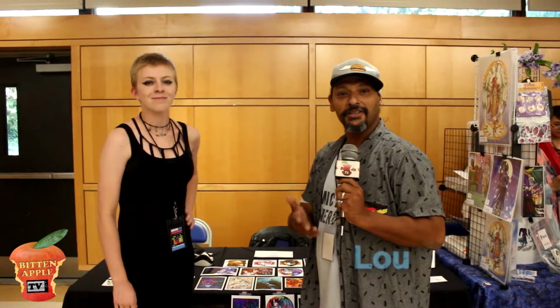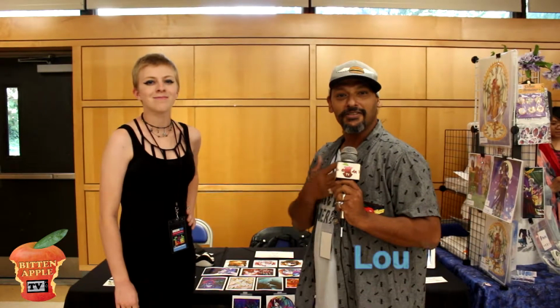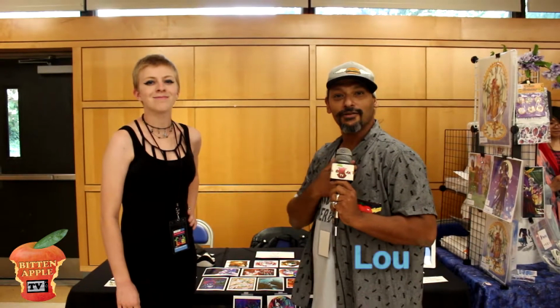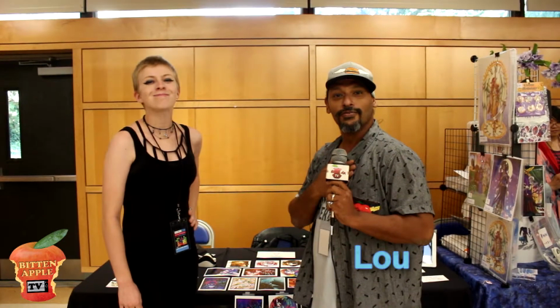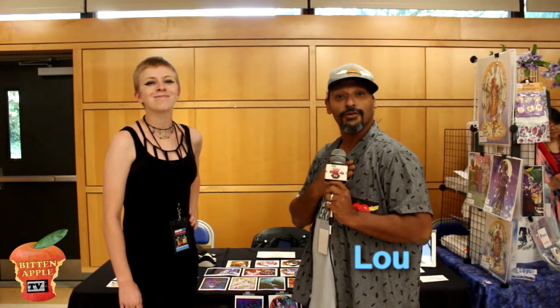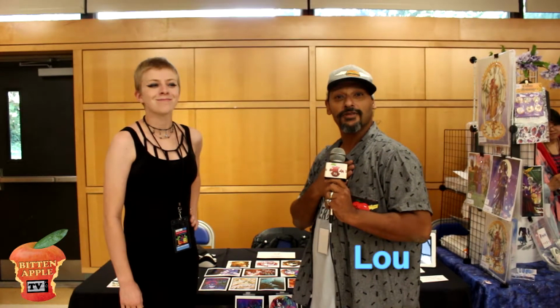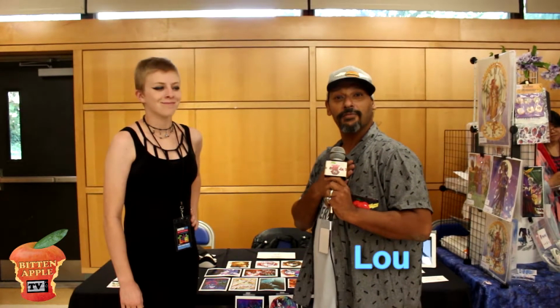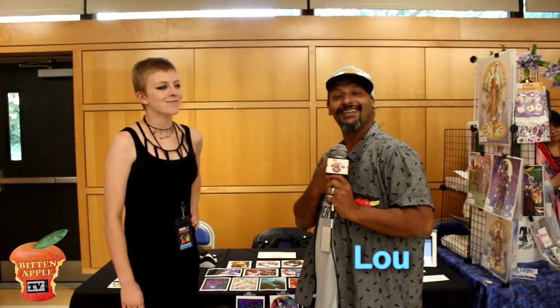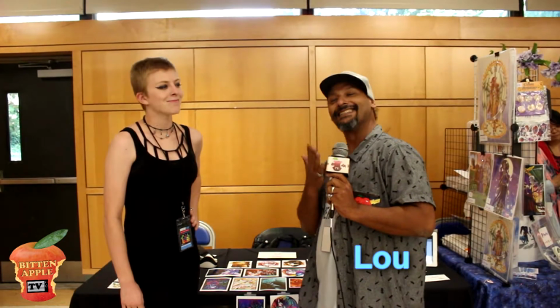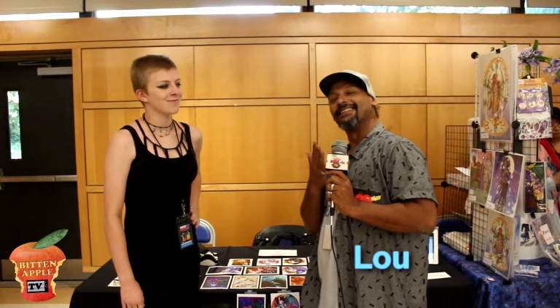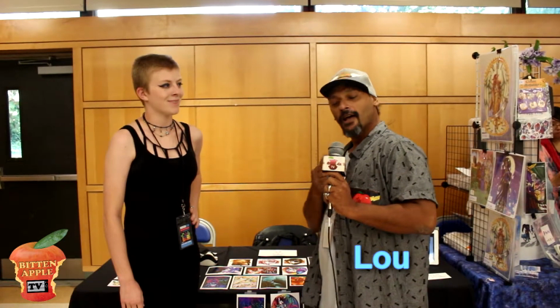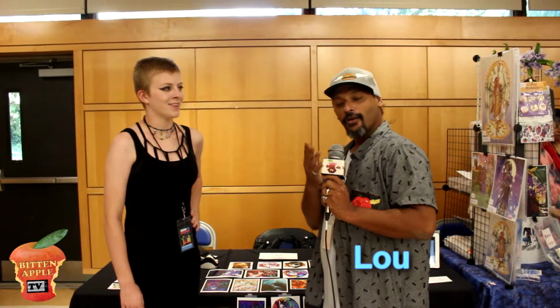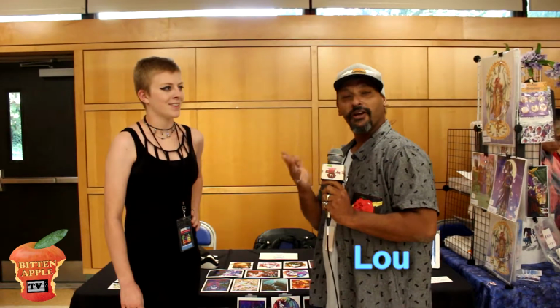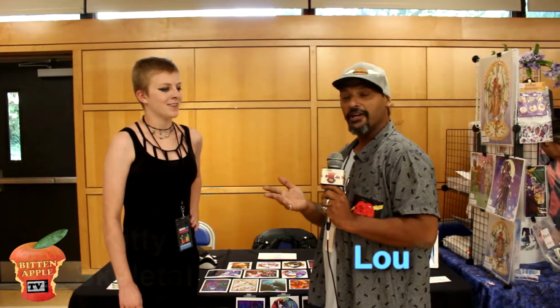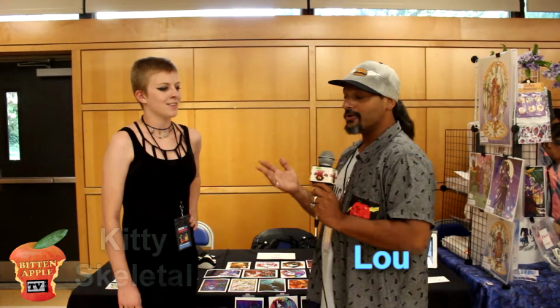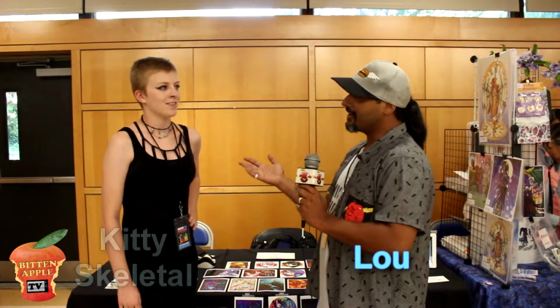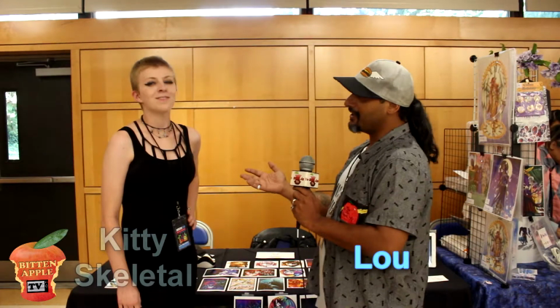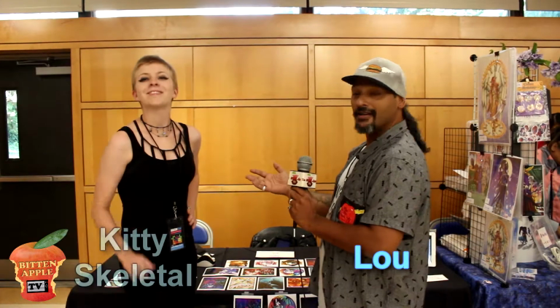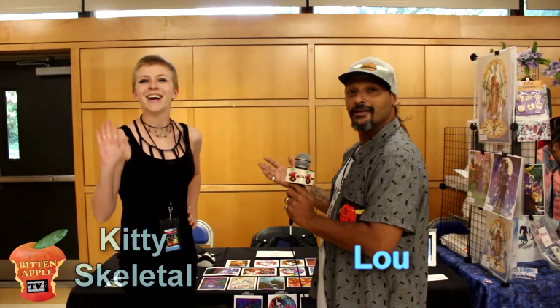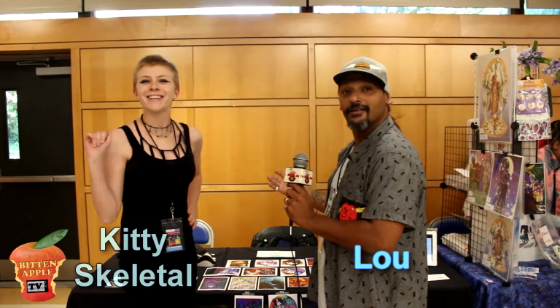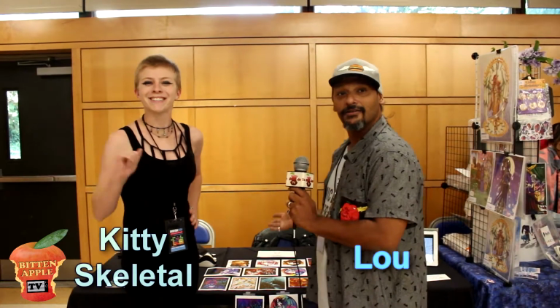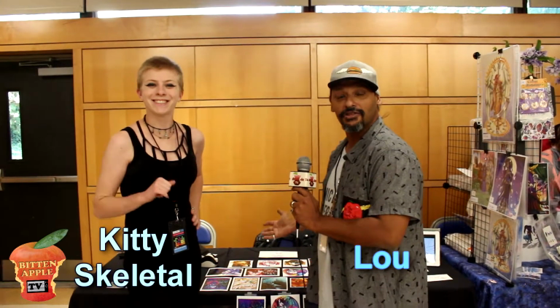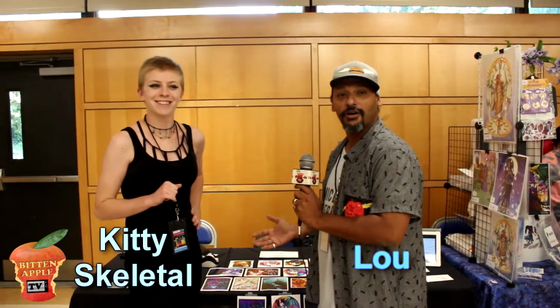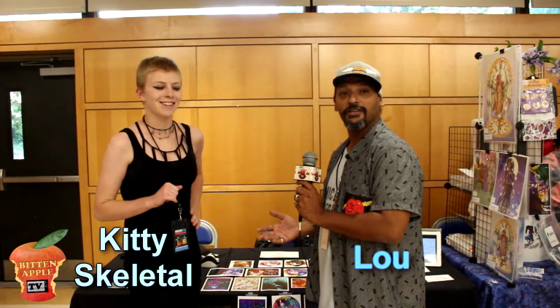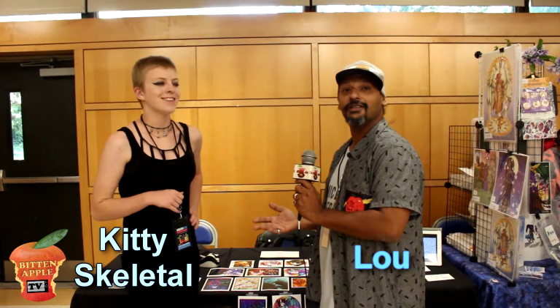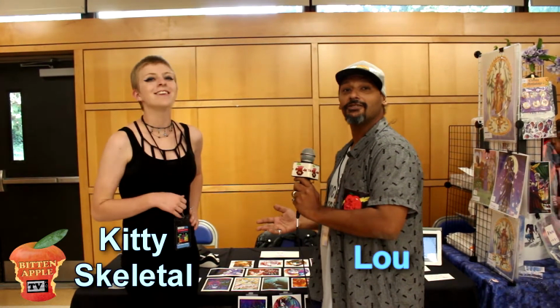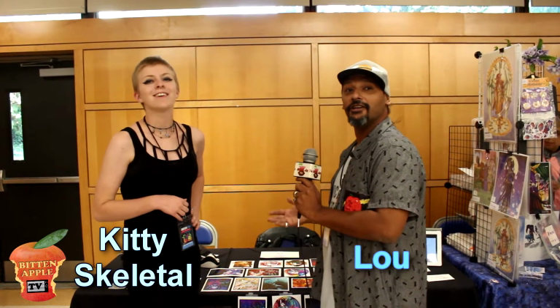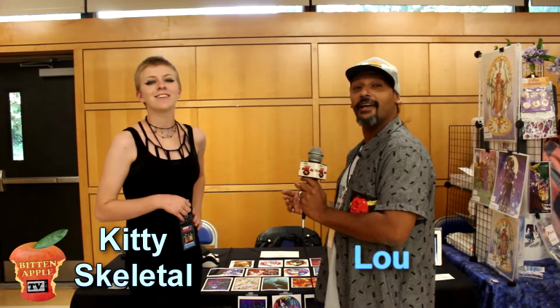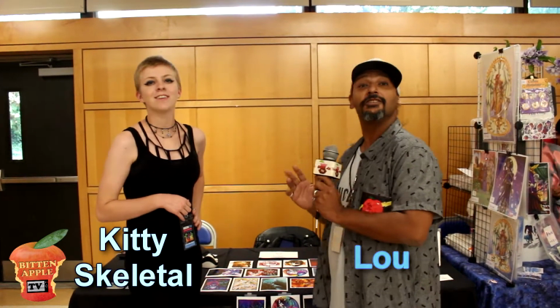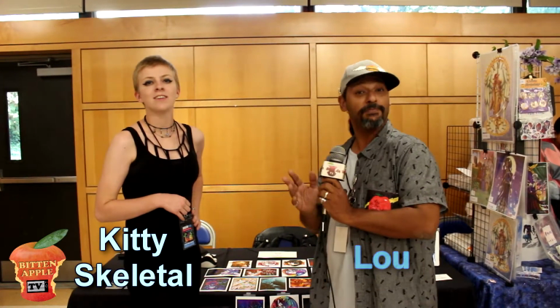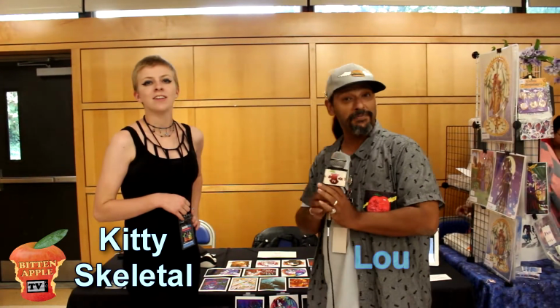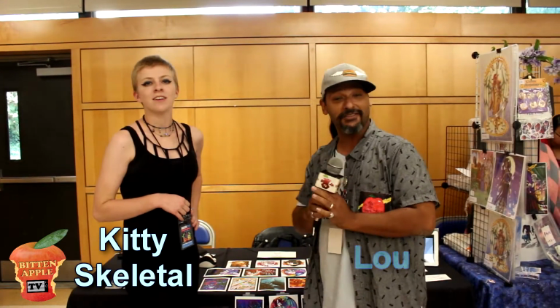Hello, Tini. This is Lou from Lou's Lobby. We're here with Kitty, digital artist, illustrator, and speed painter.